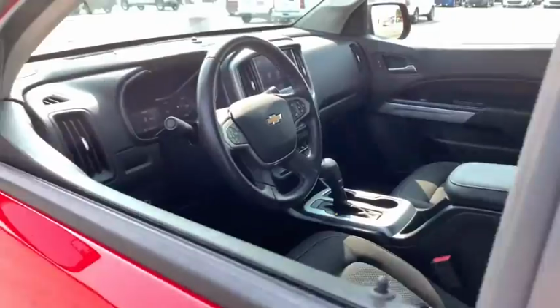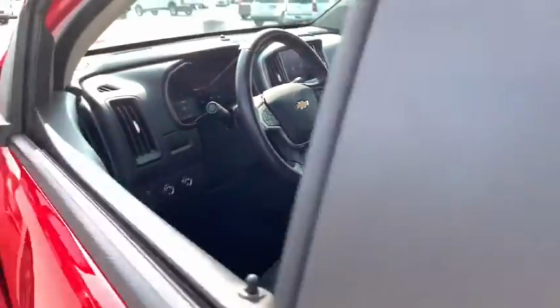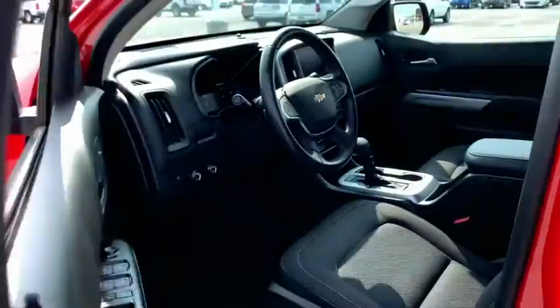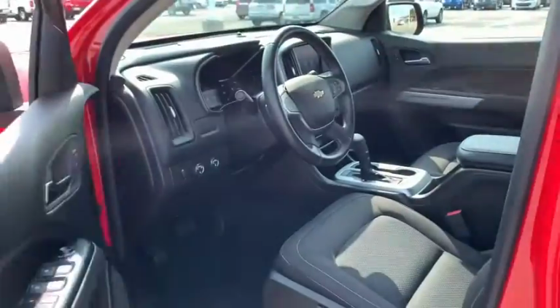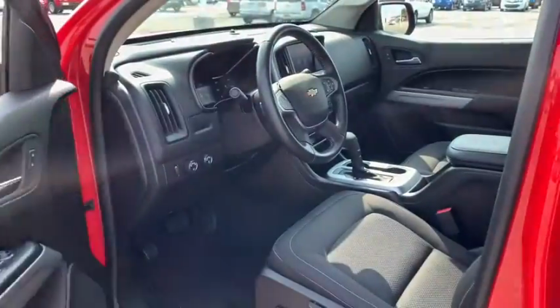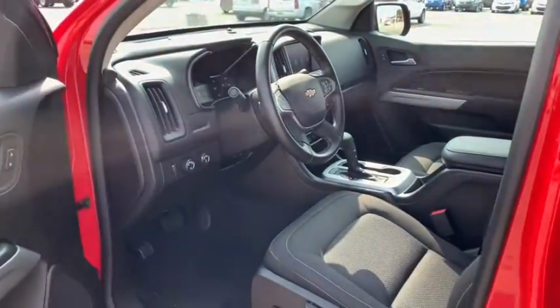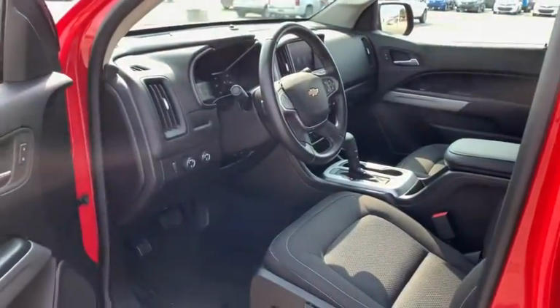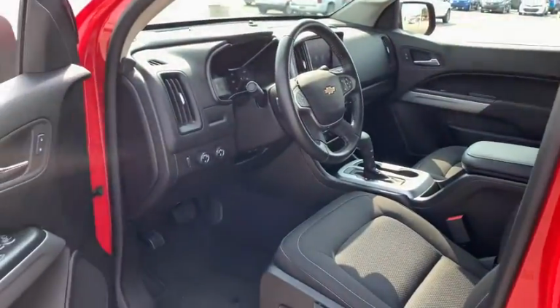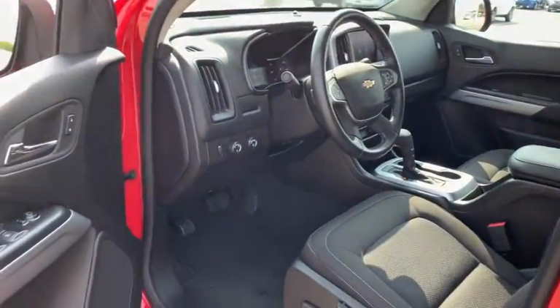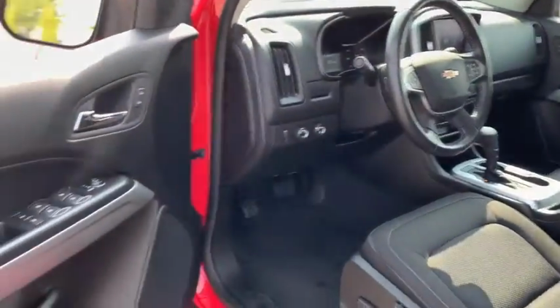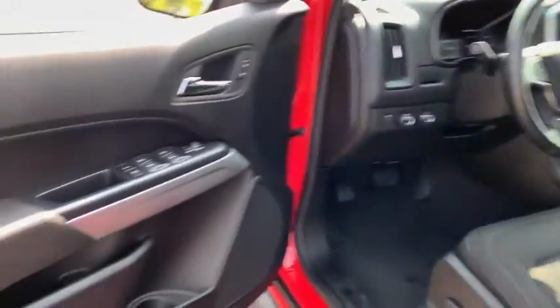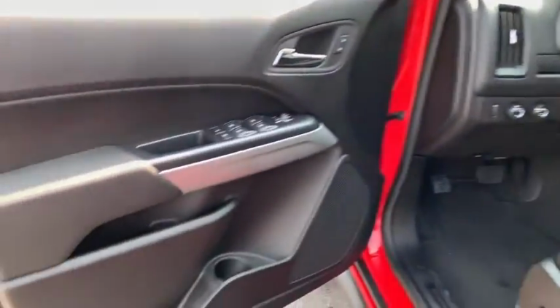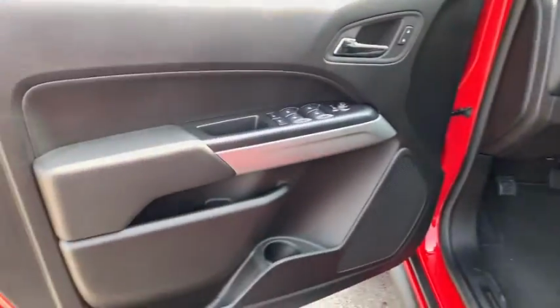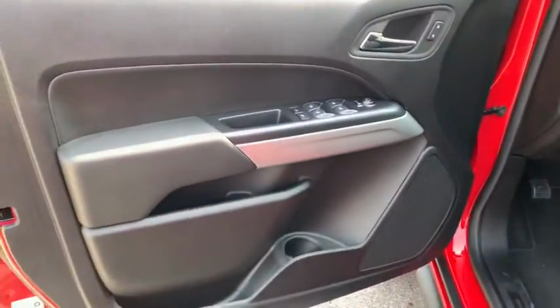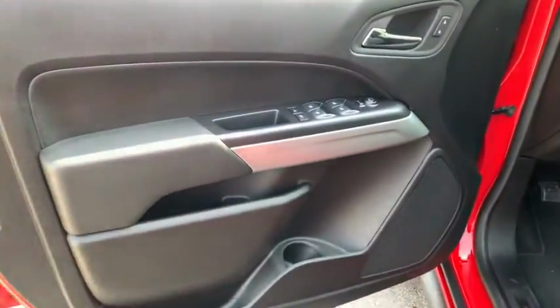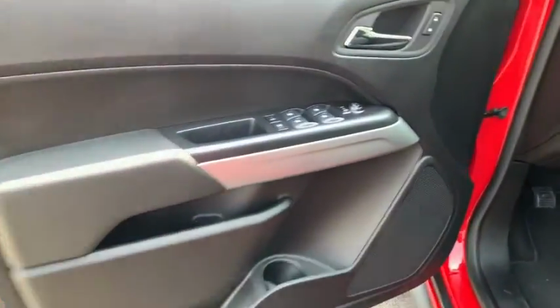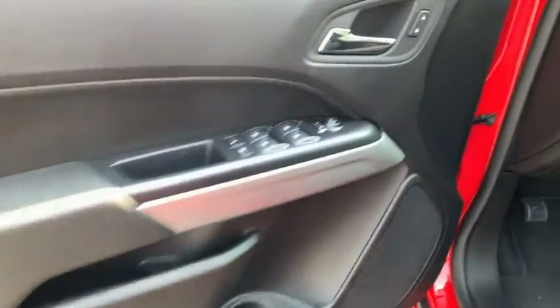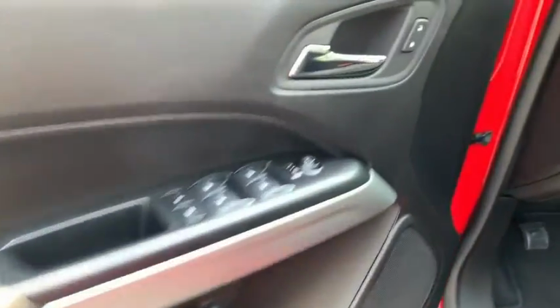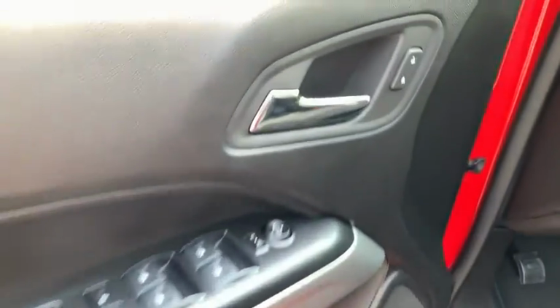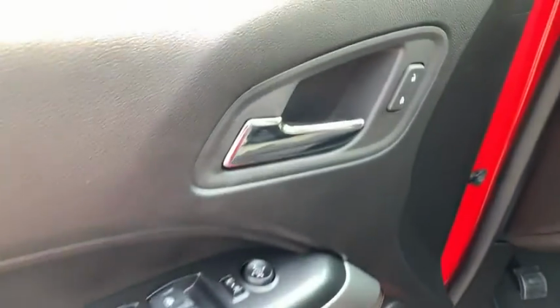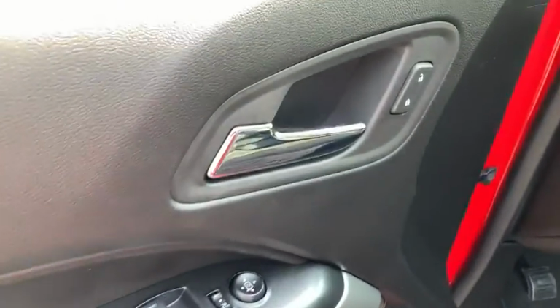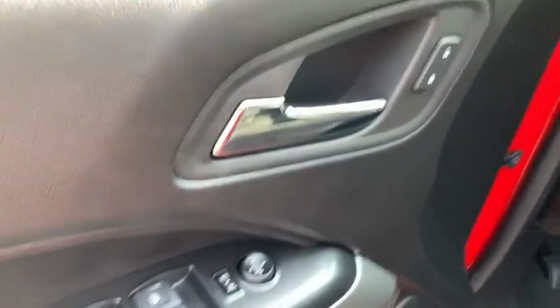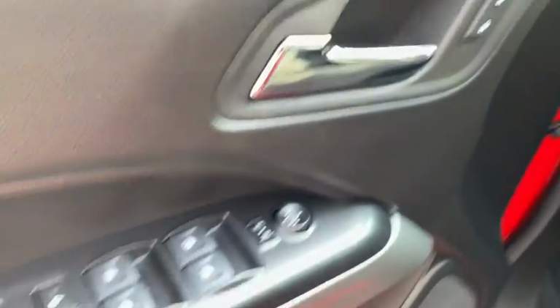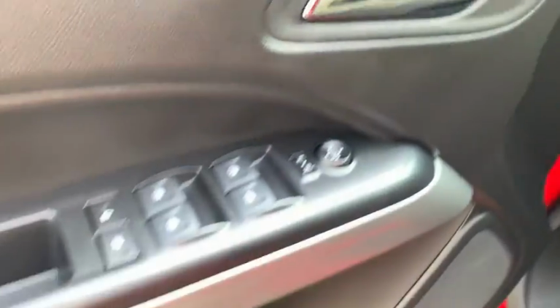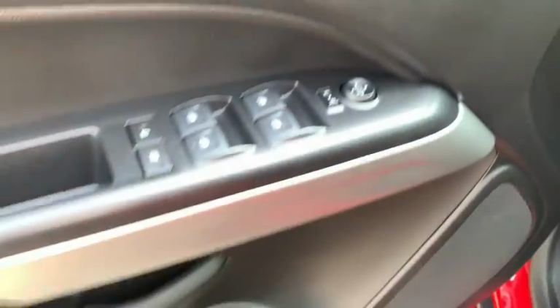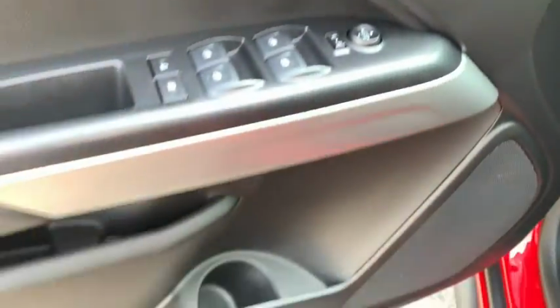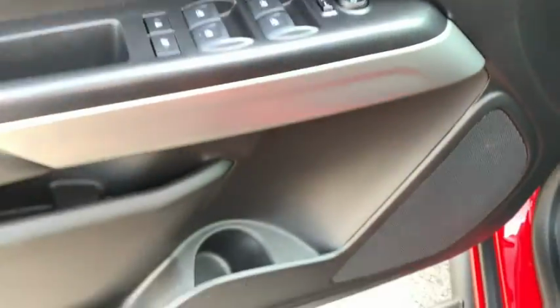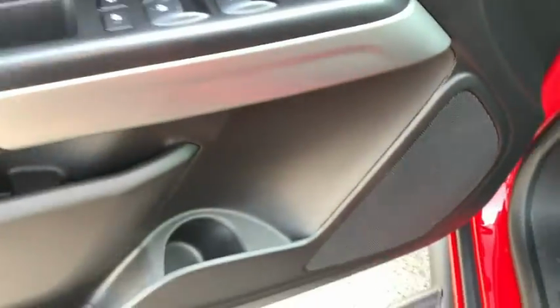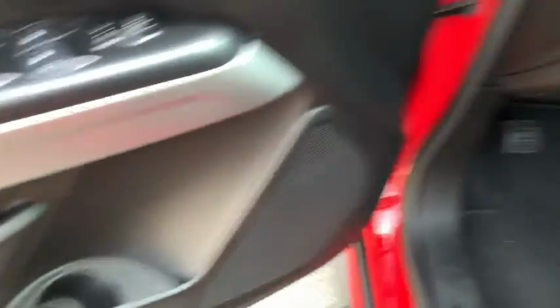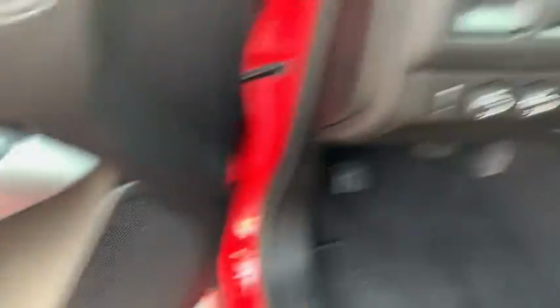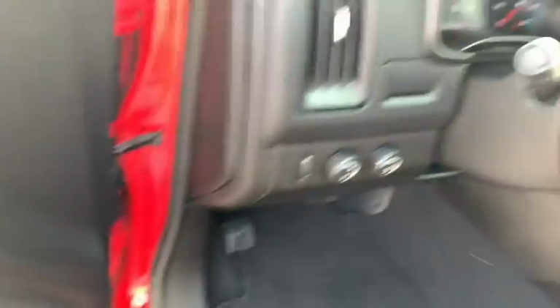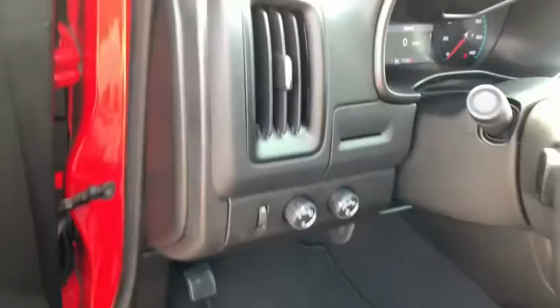This vehicle has less than 15,000 miles. Here are some of this vehicle's great options.